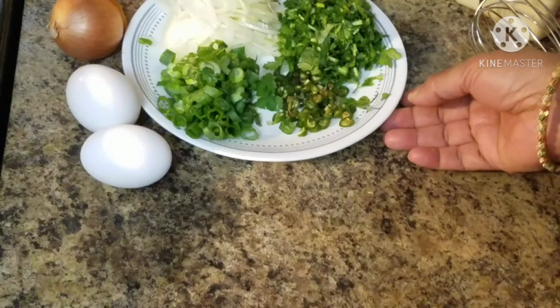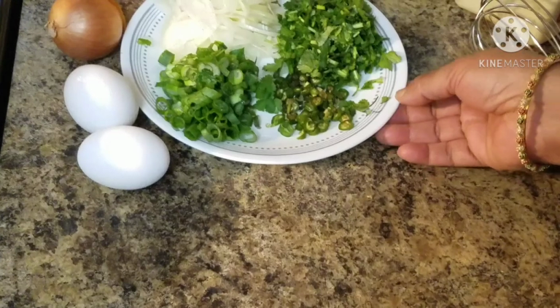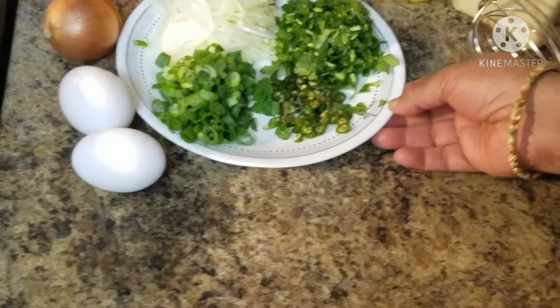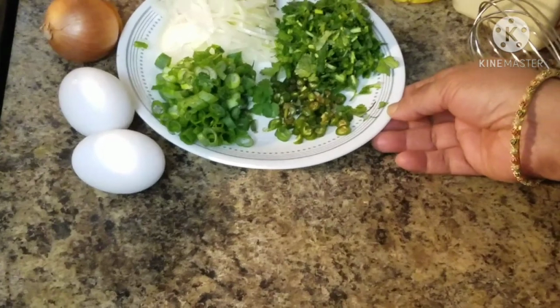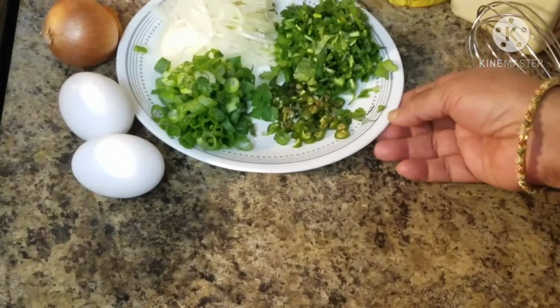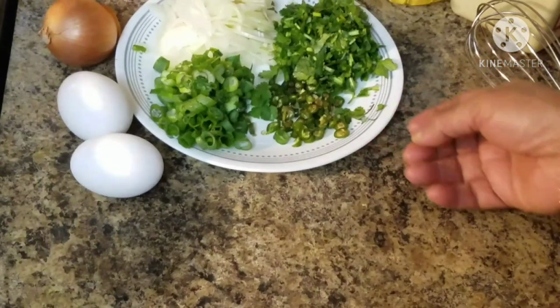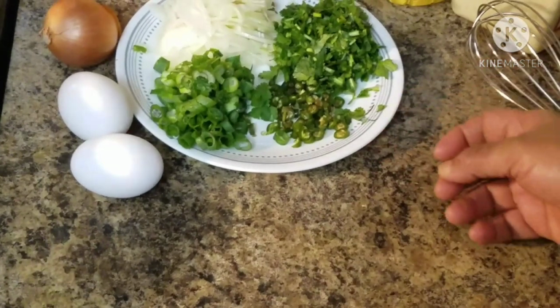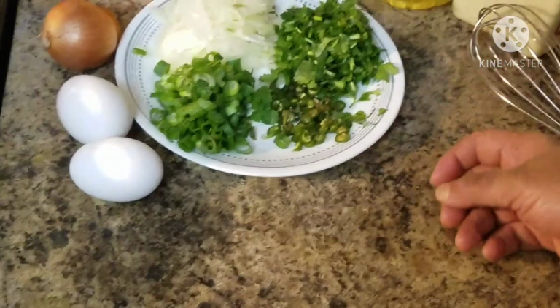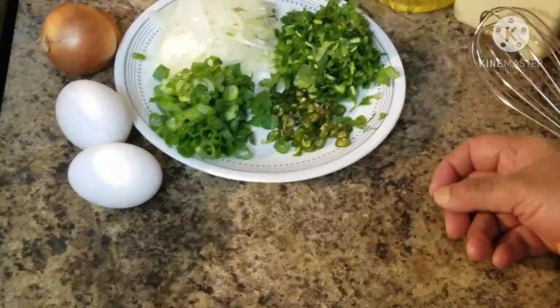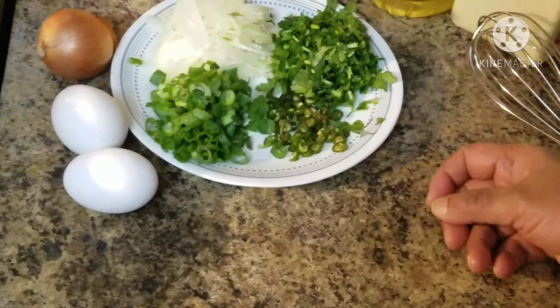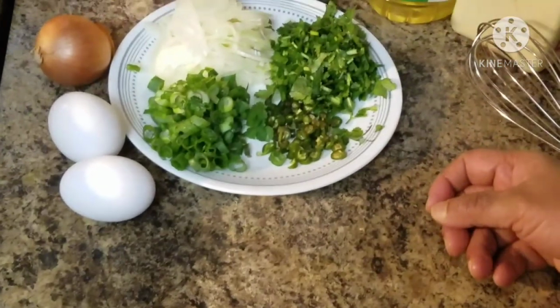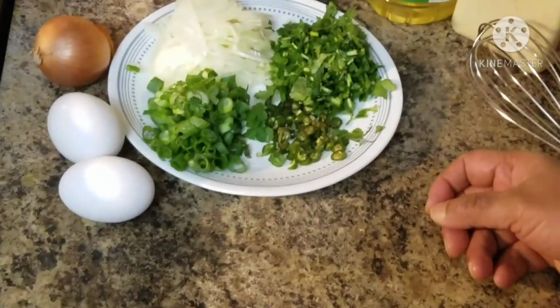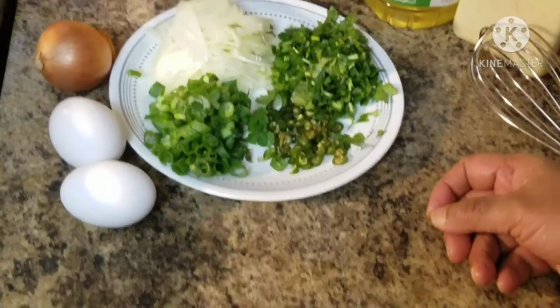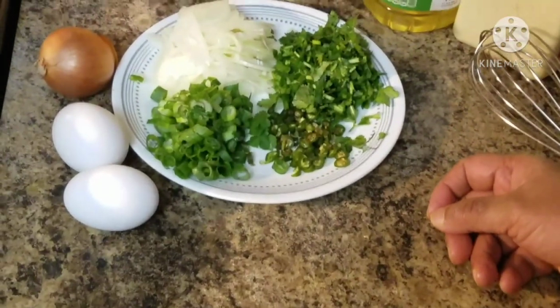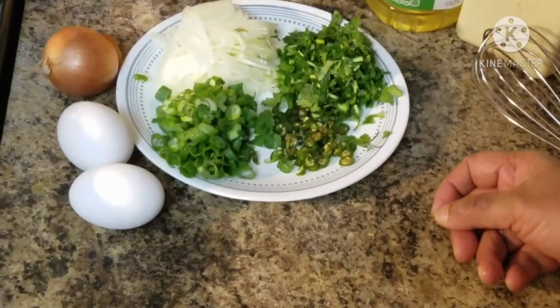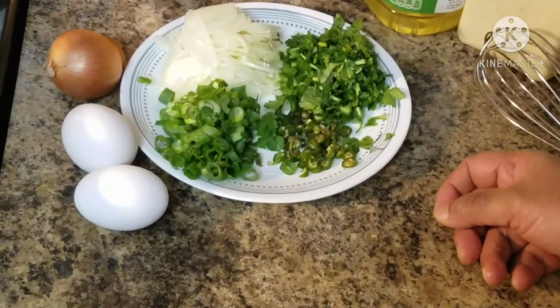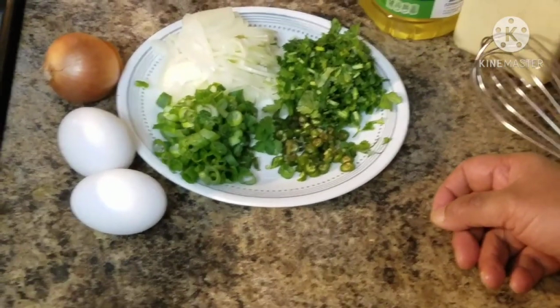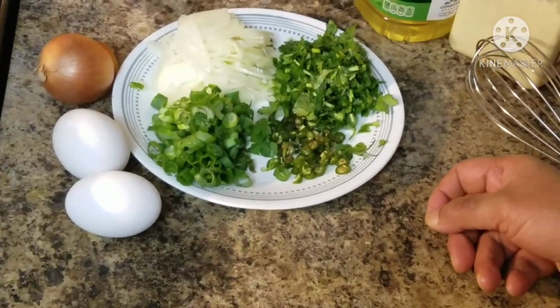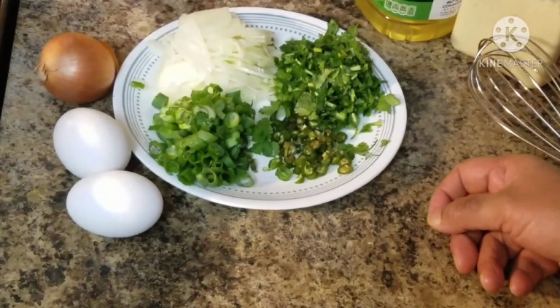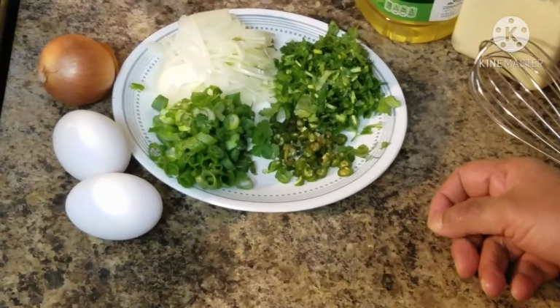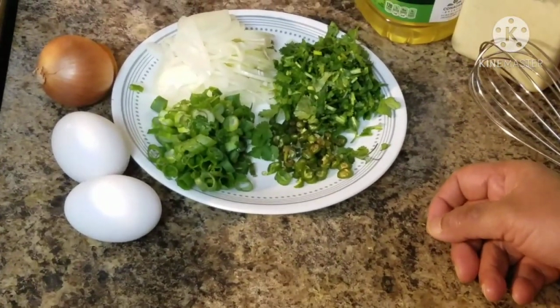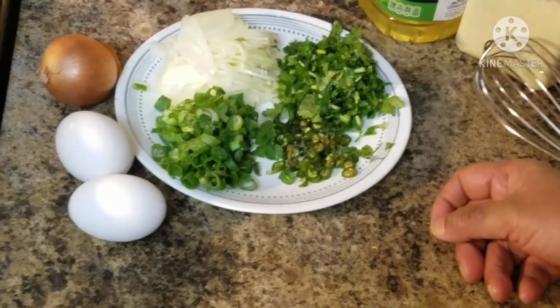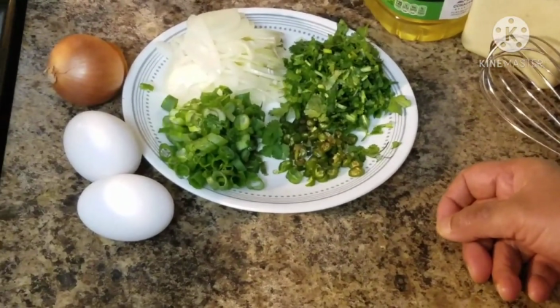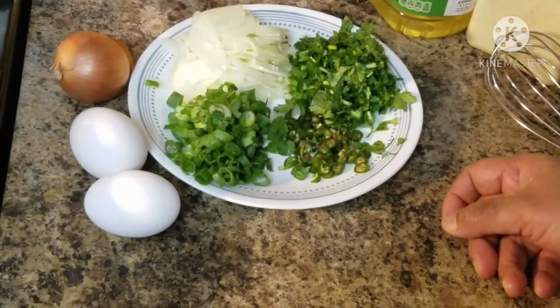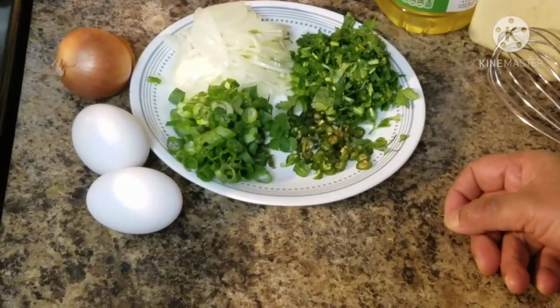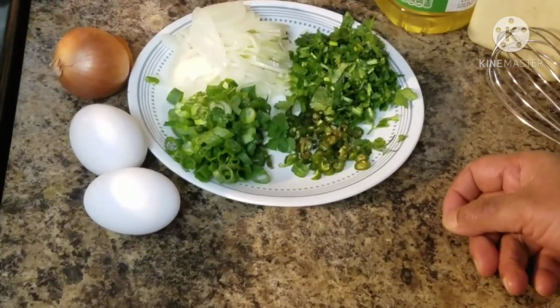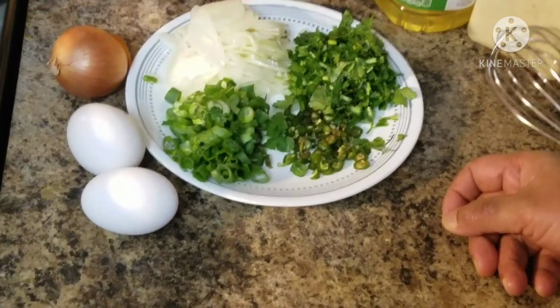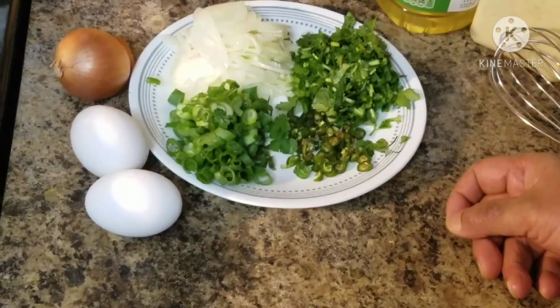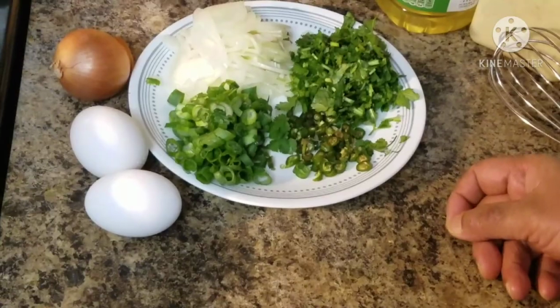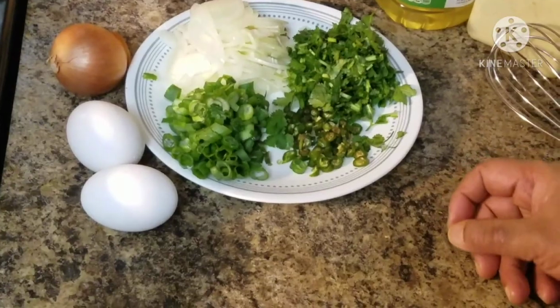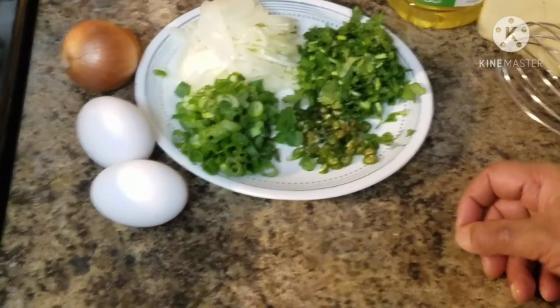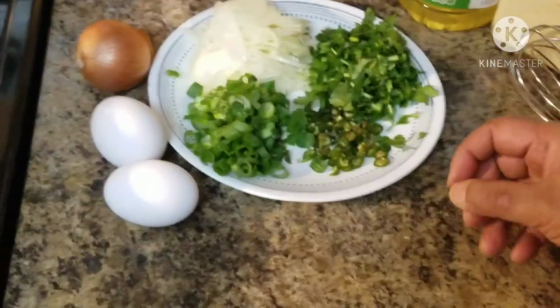Assalamualaikum, viewers. I am going to share my recipe now. This is very simple.